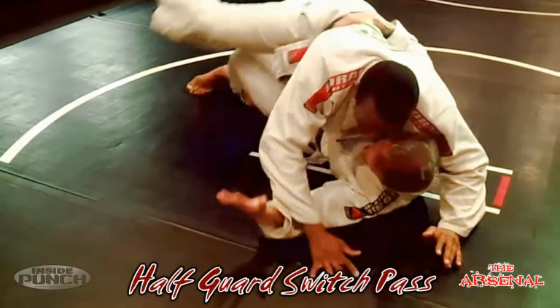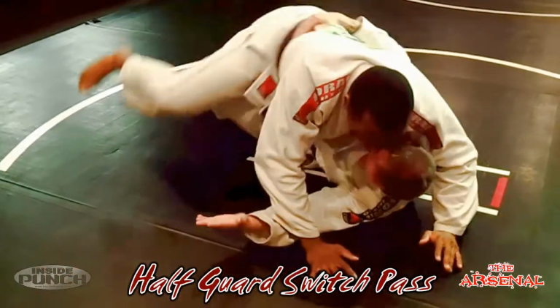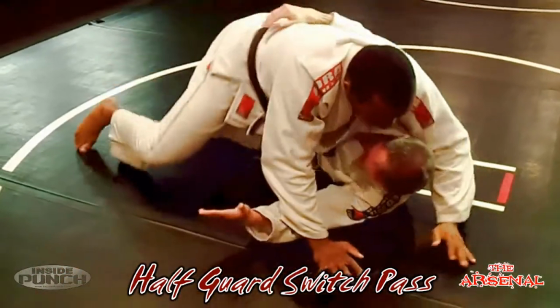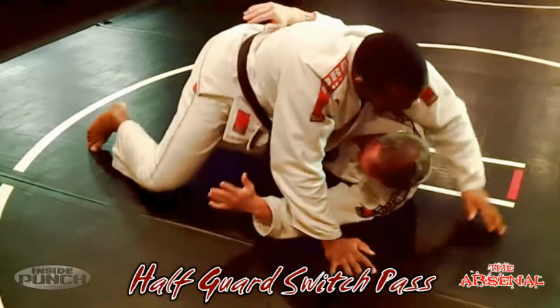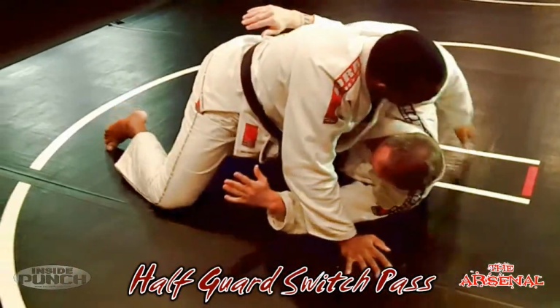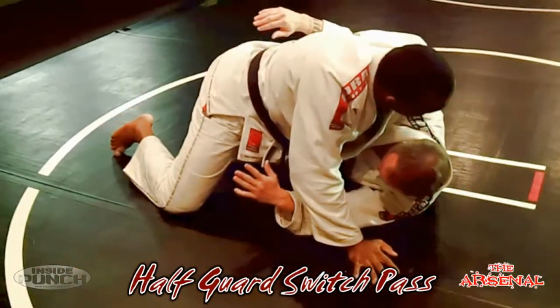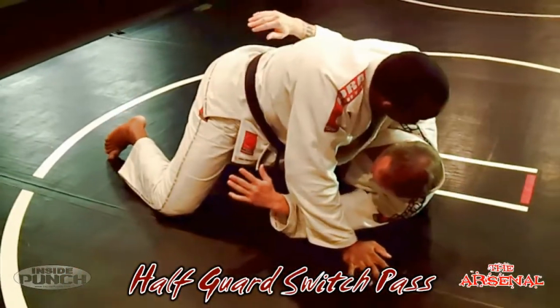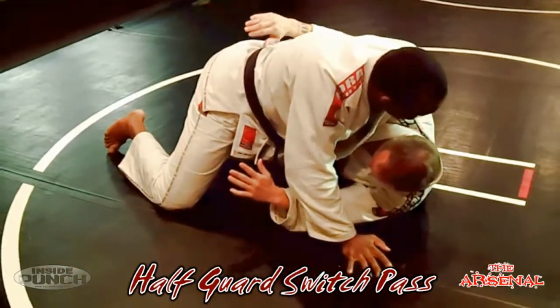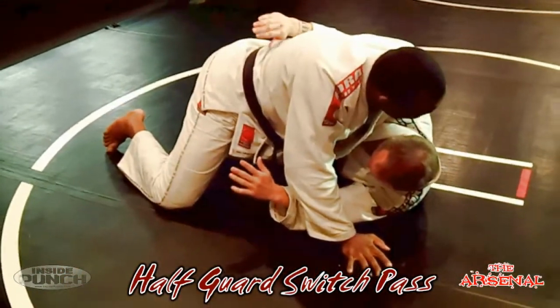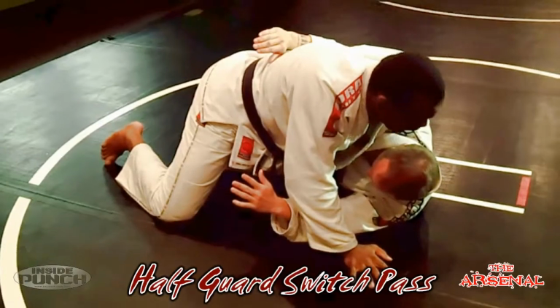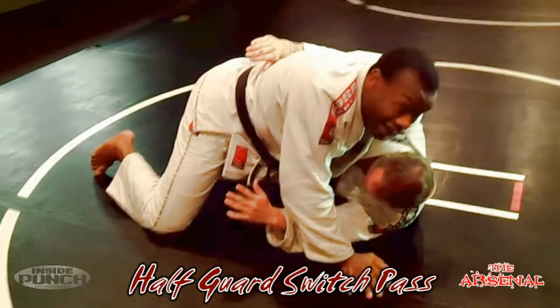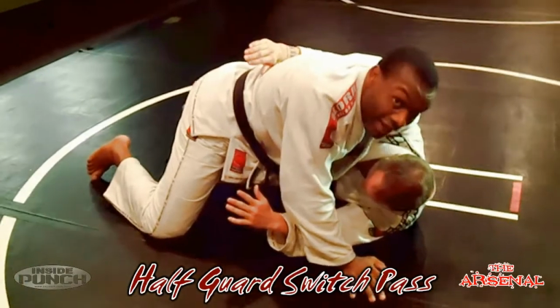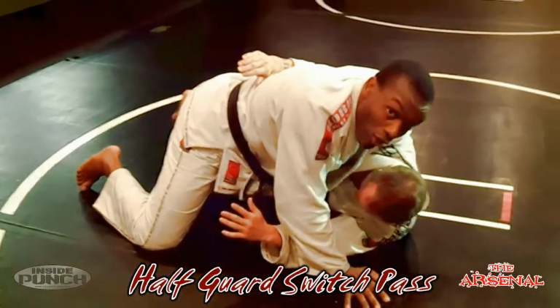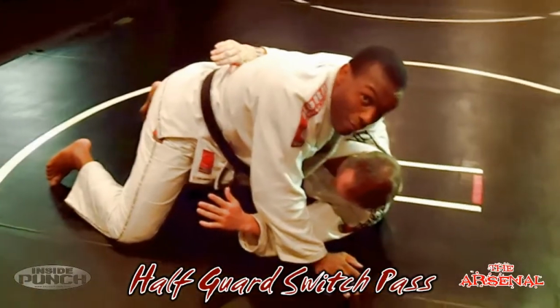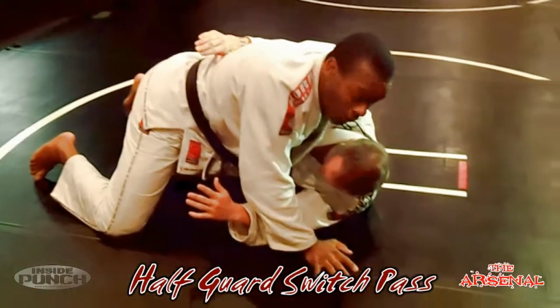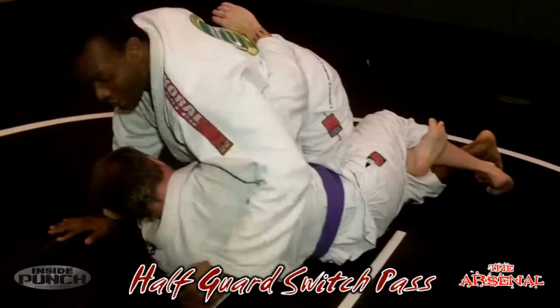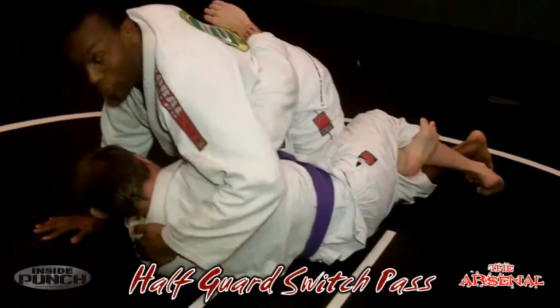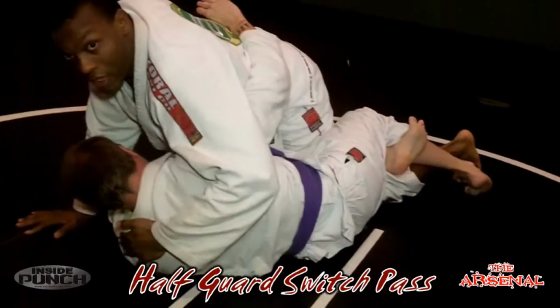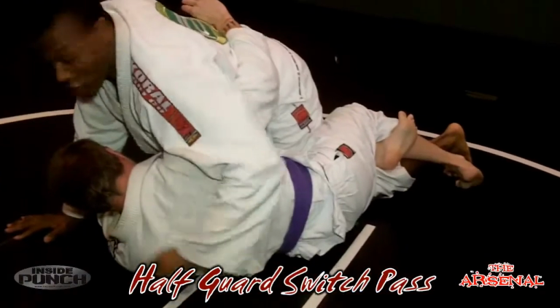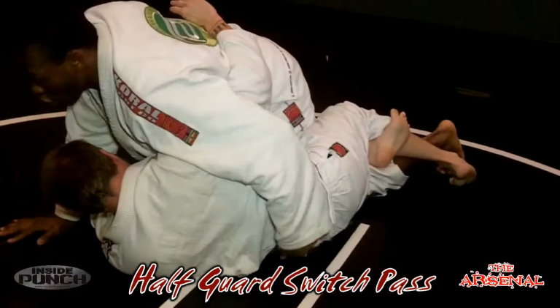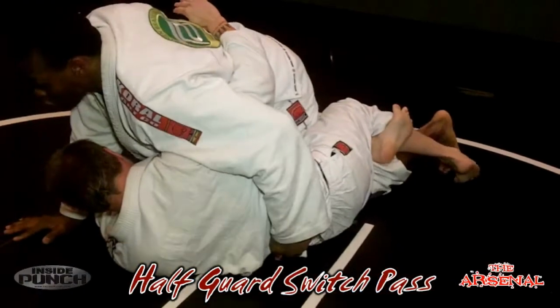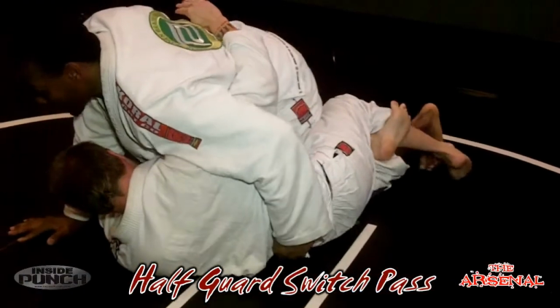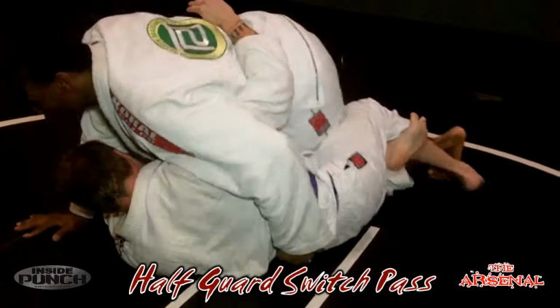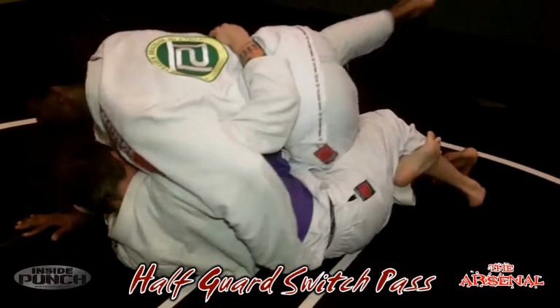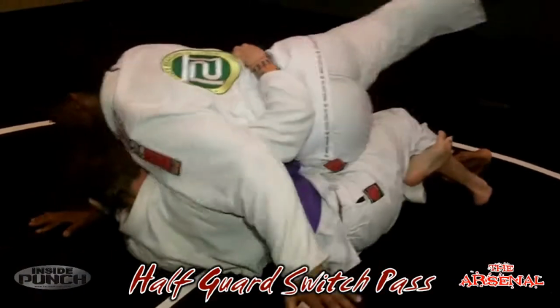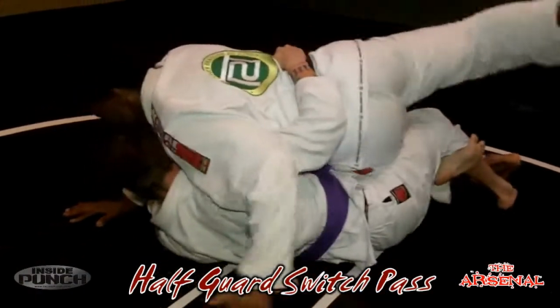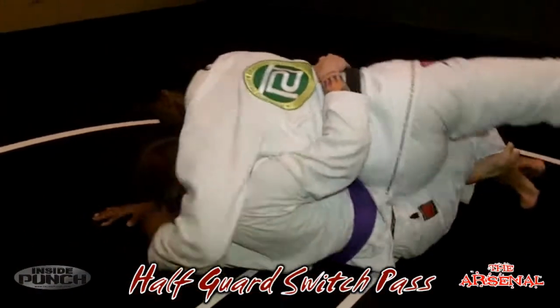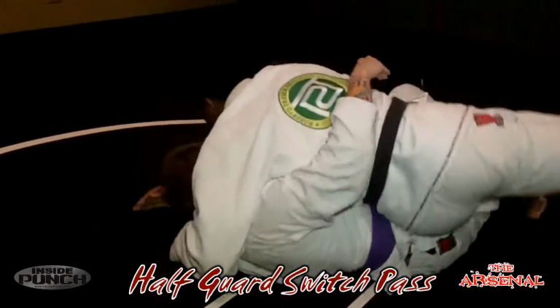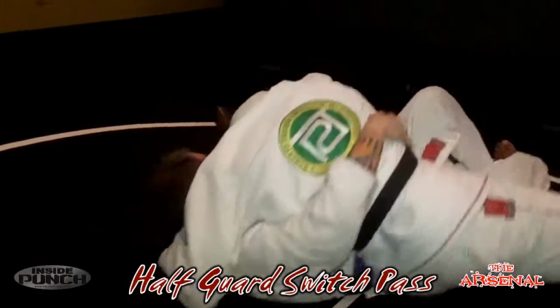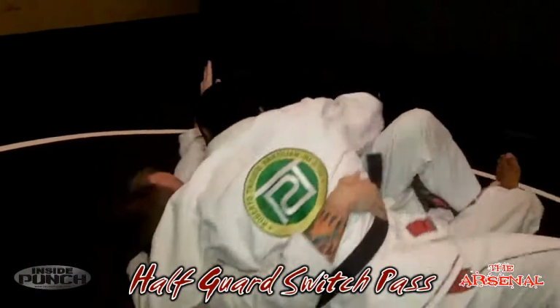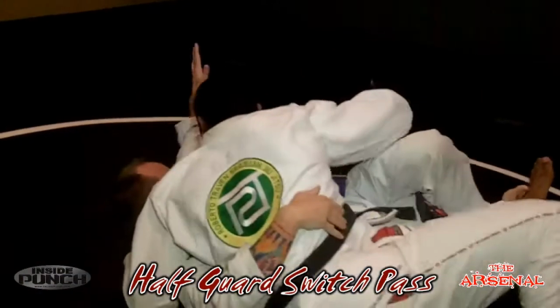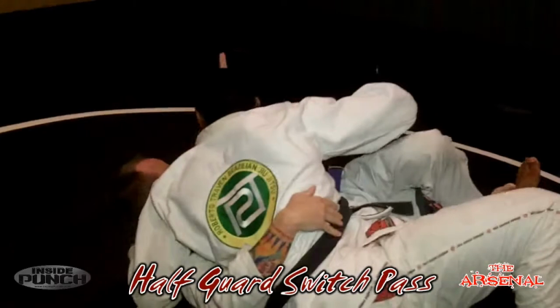As I kick over, I let go of the belt and move my hand up to the shoulder. So as I kick over — release — and come right here.